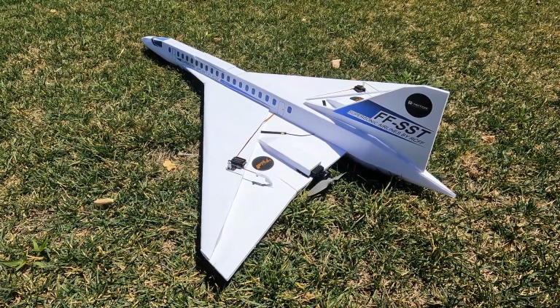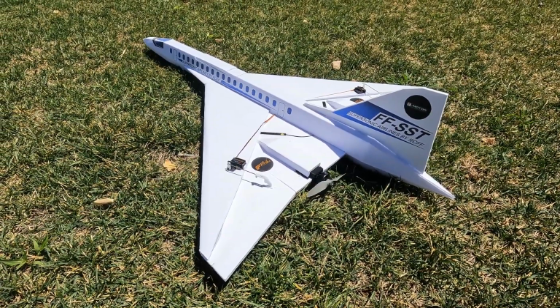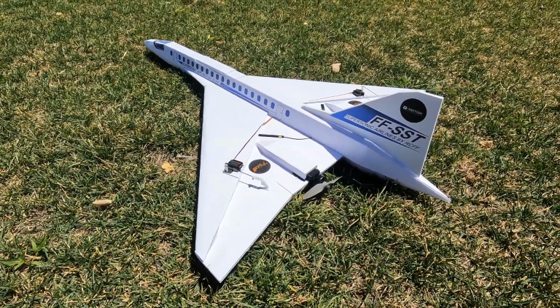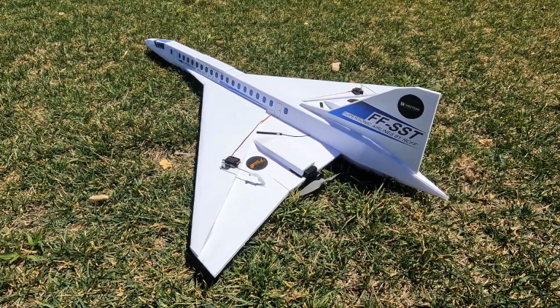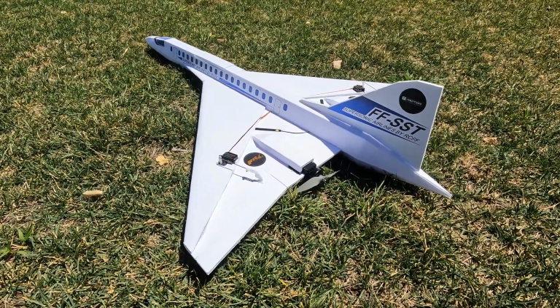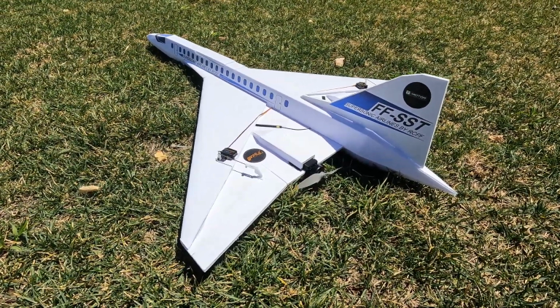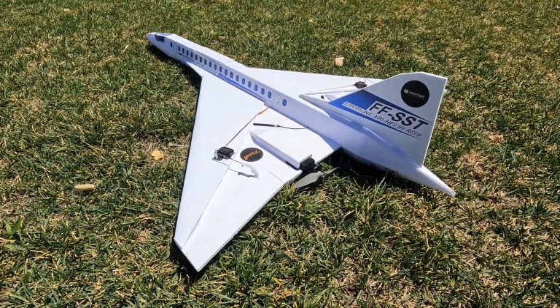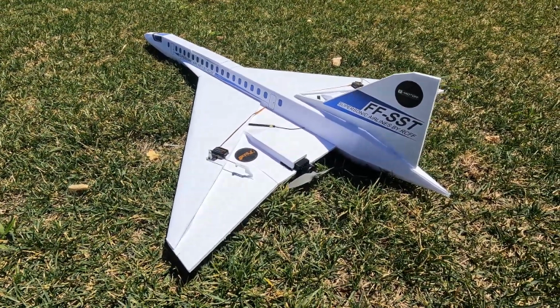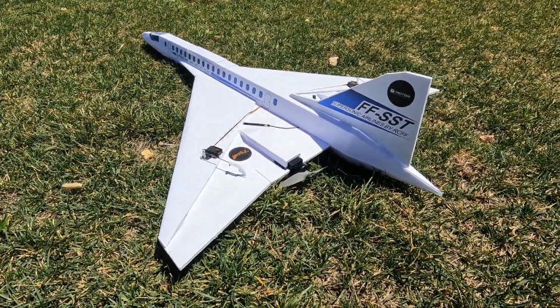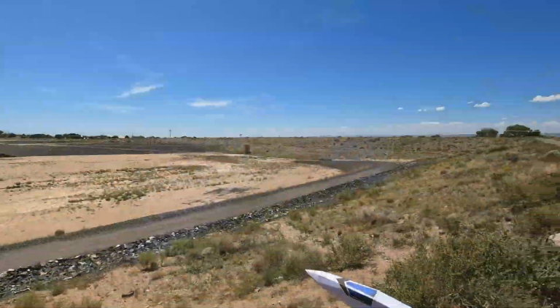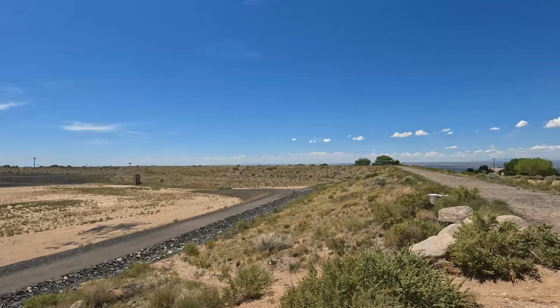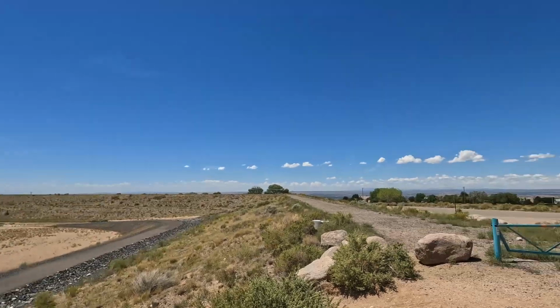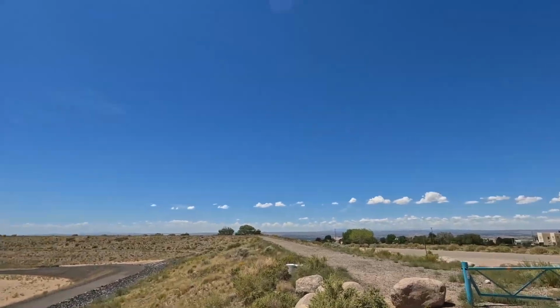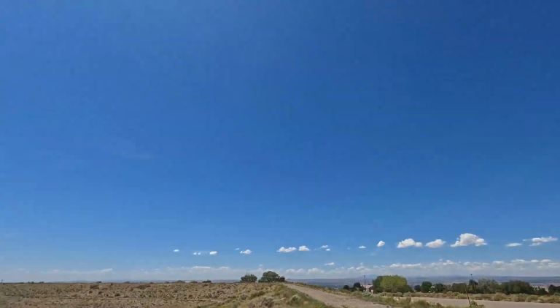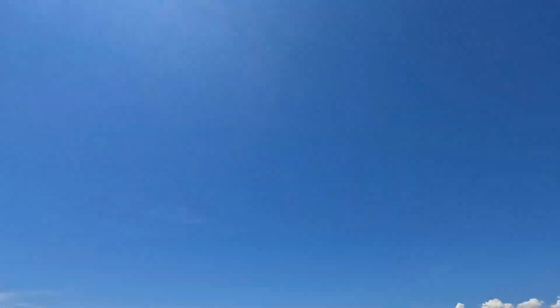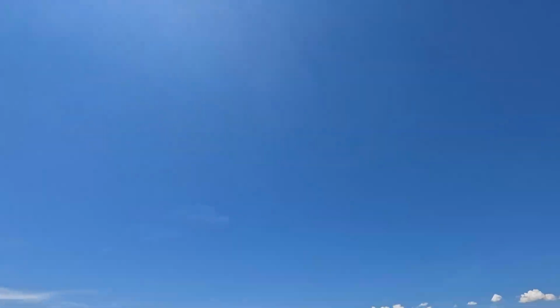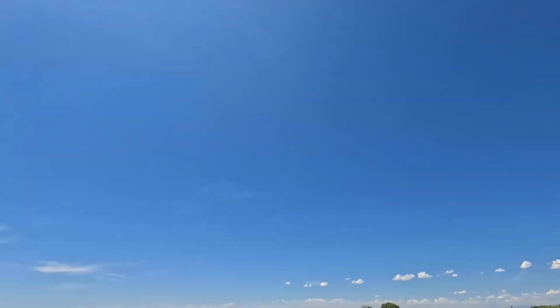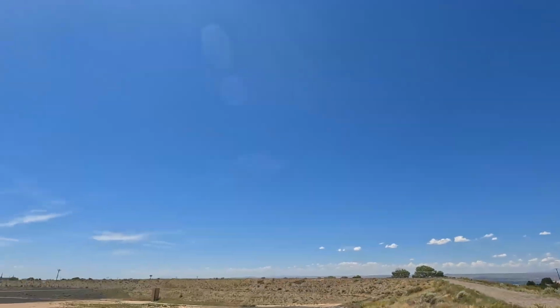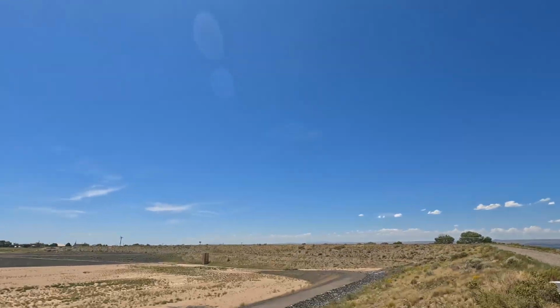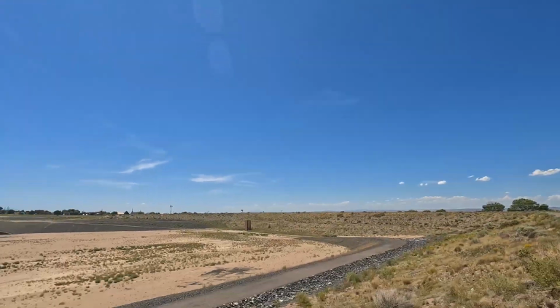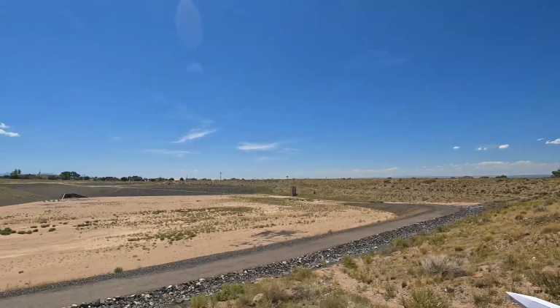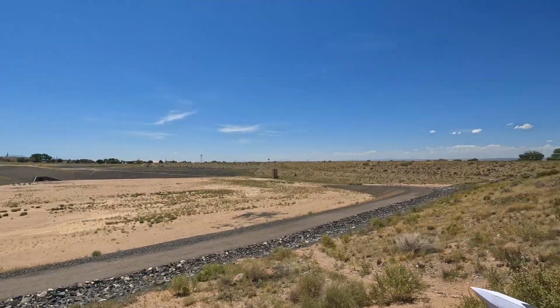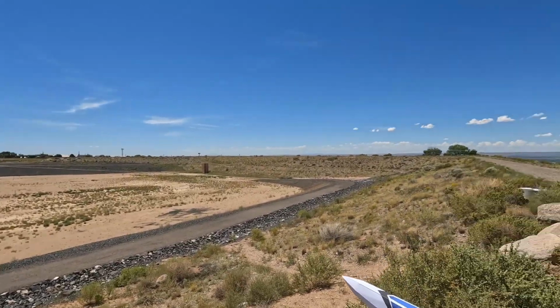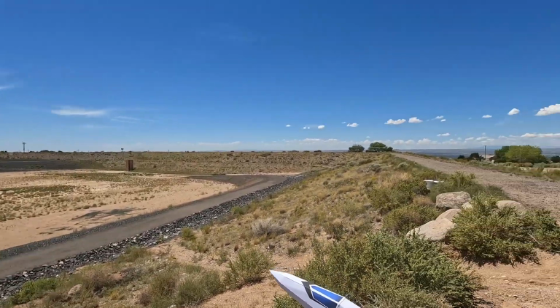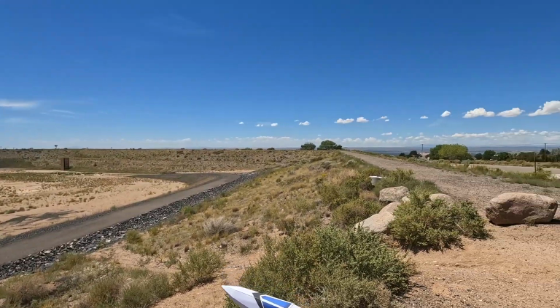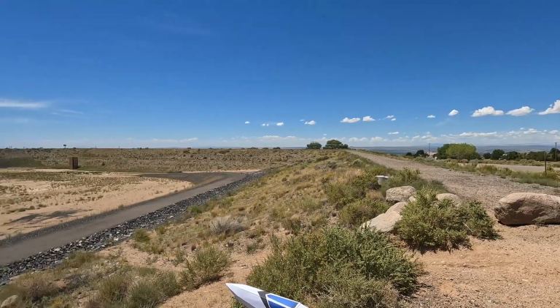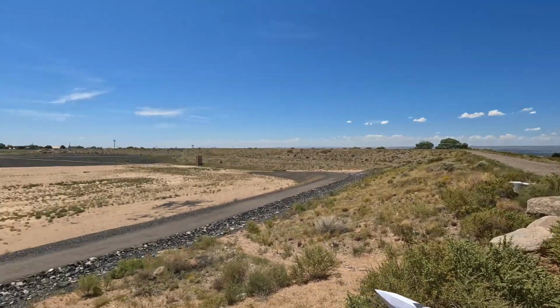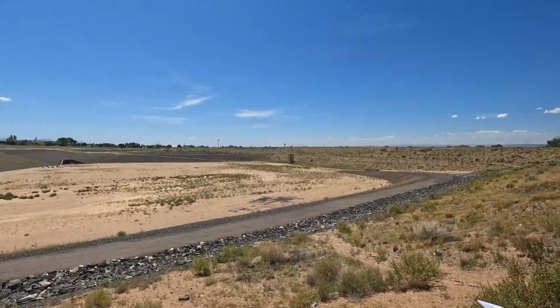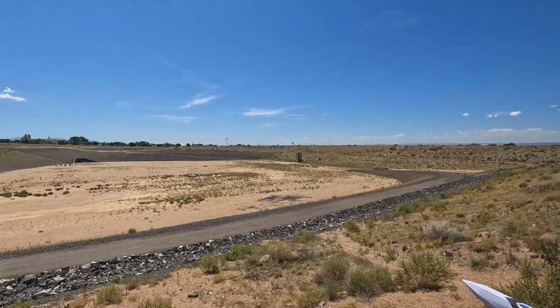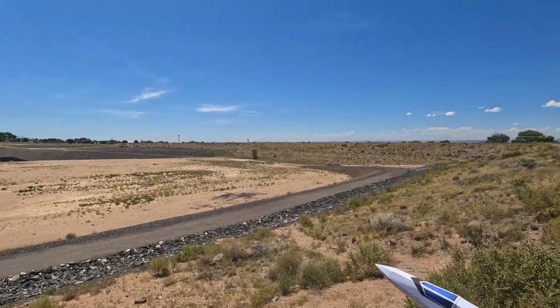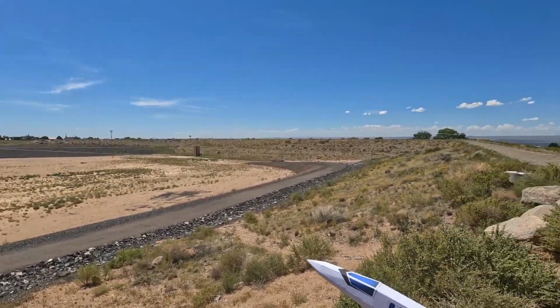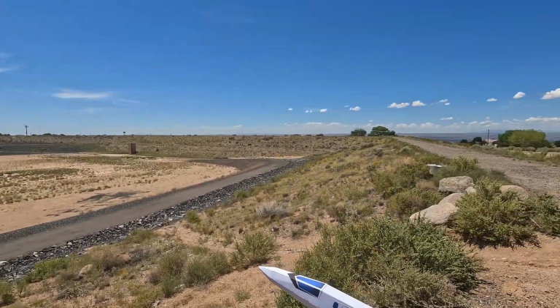Okay guys, let's get everything plugged in. I'll throw it in the air and see if it flies. Hope it flies good and we can continue developing this plane. We've got a pretty good headwind.